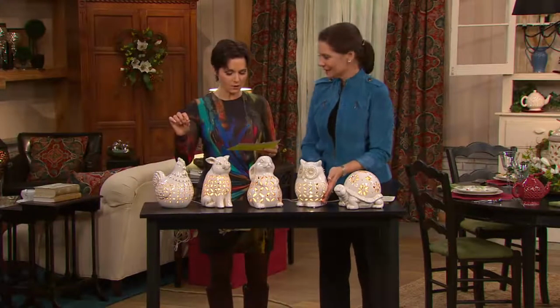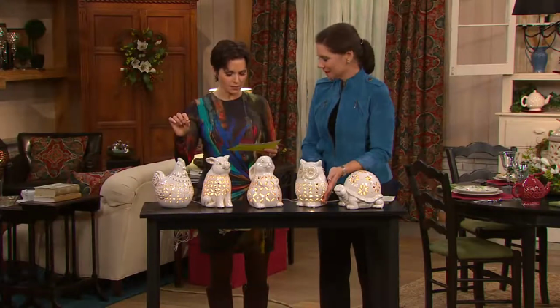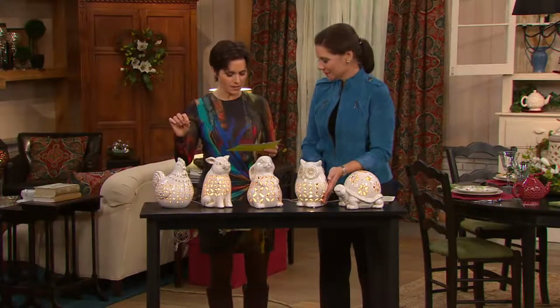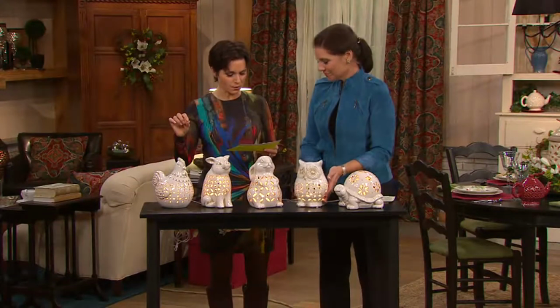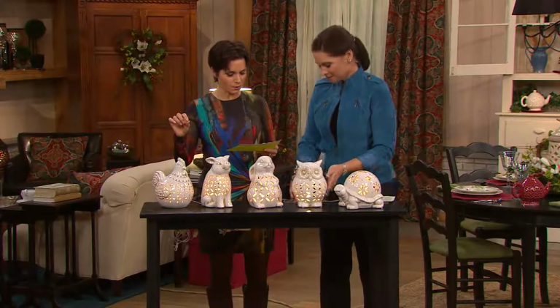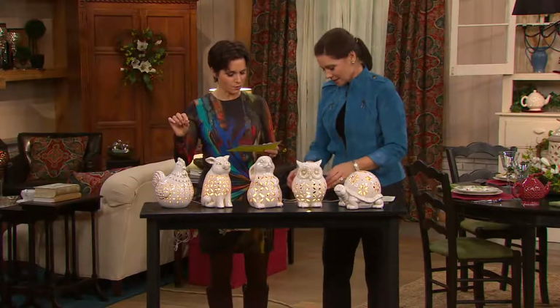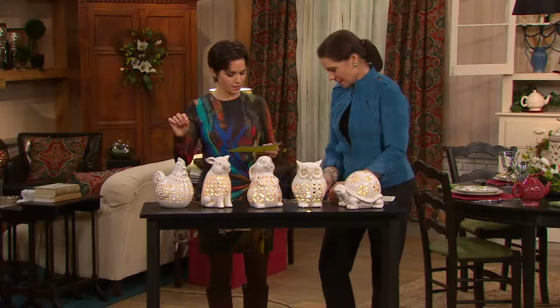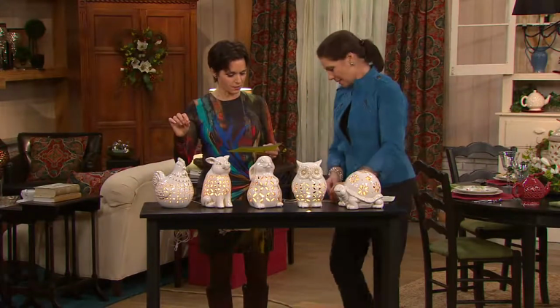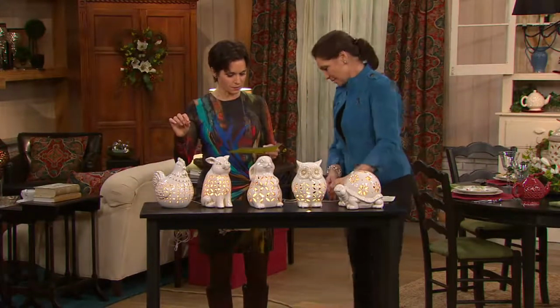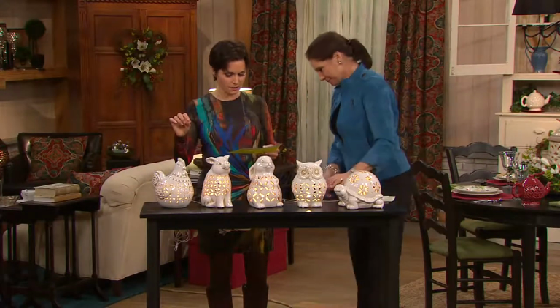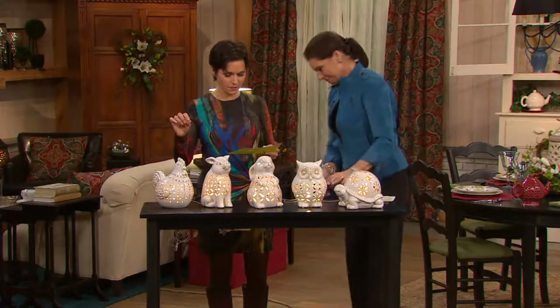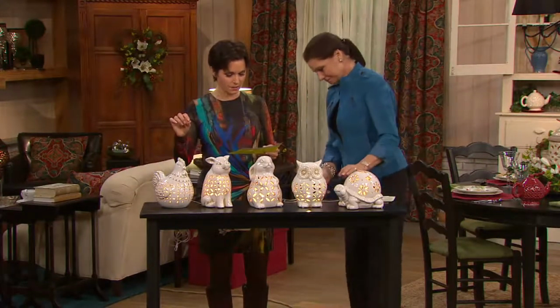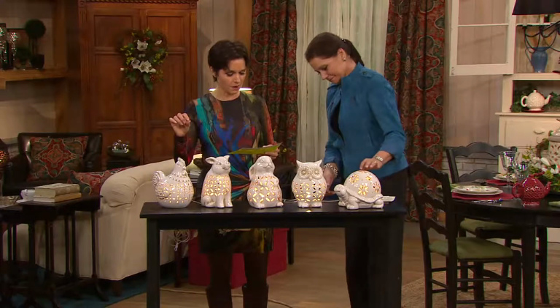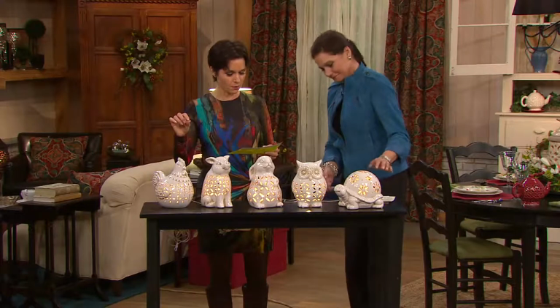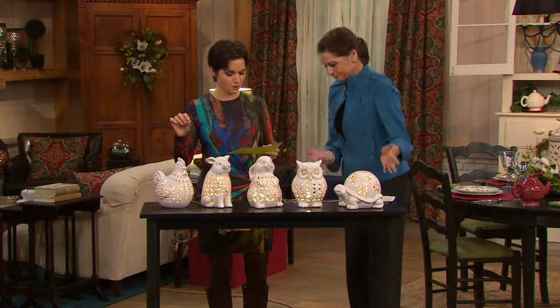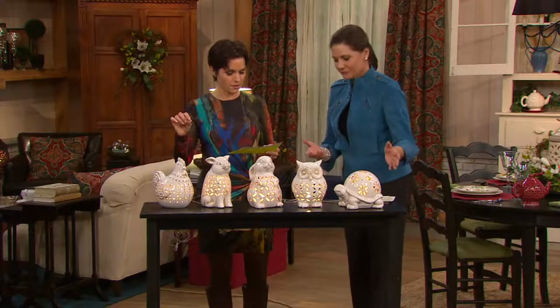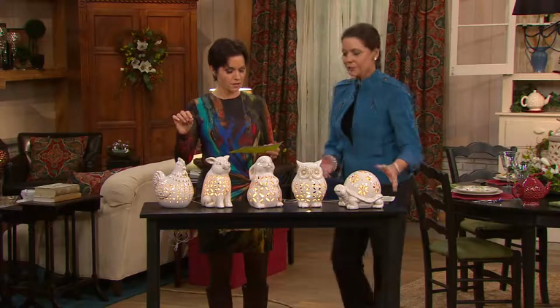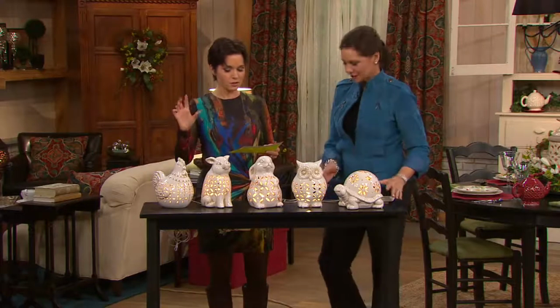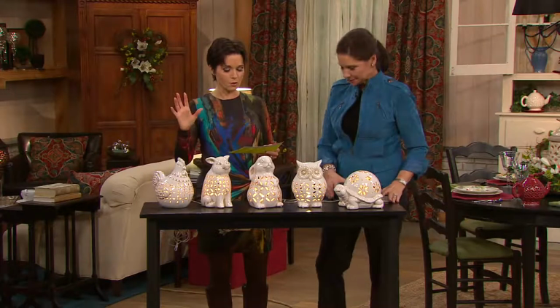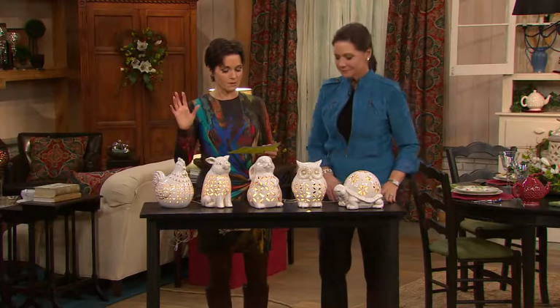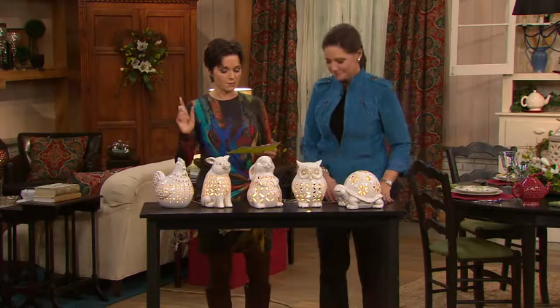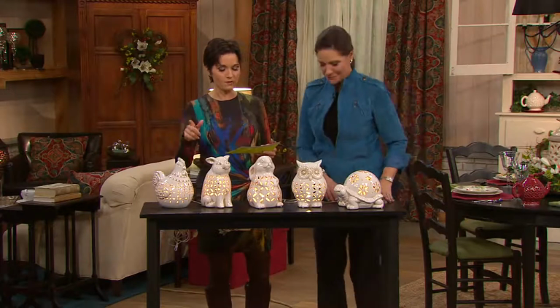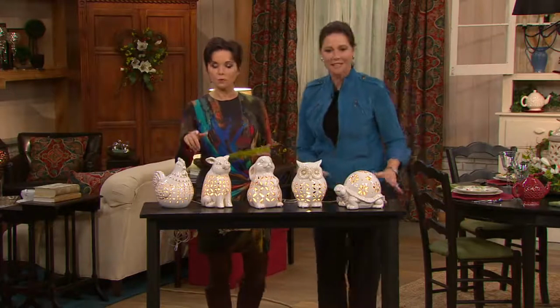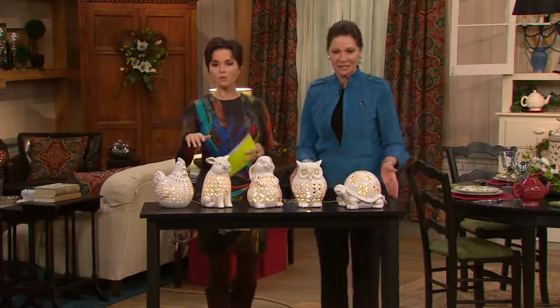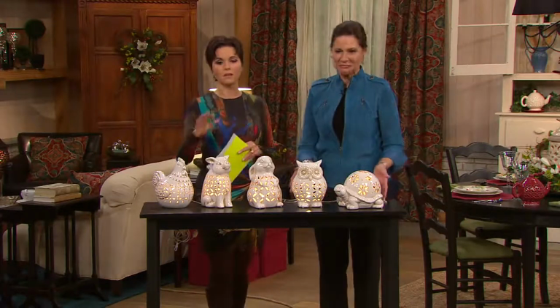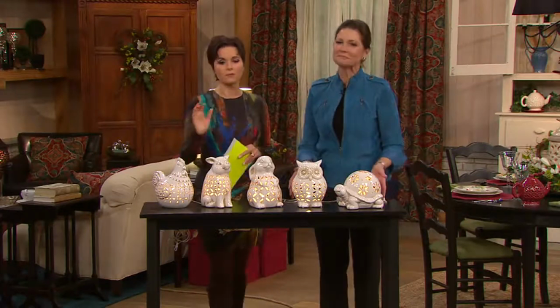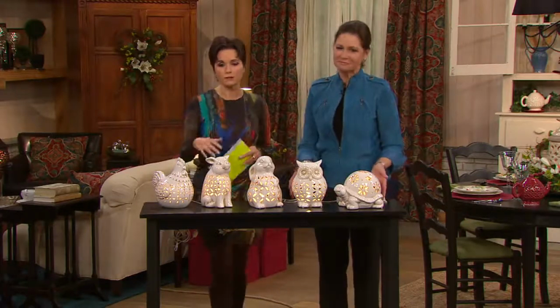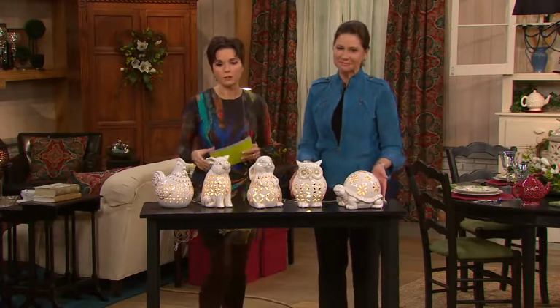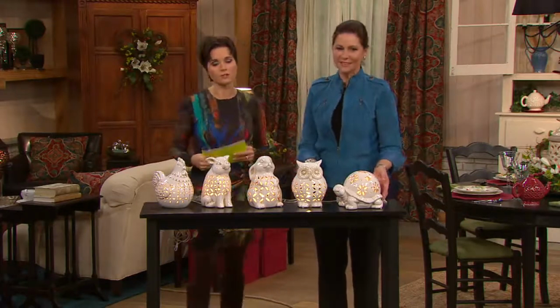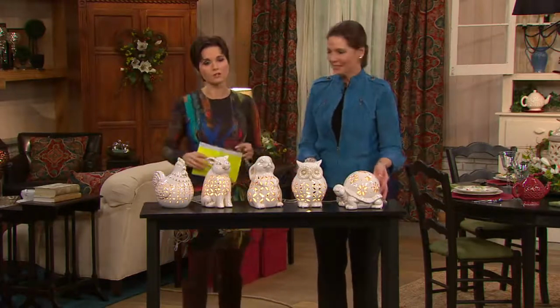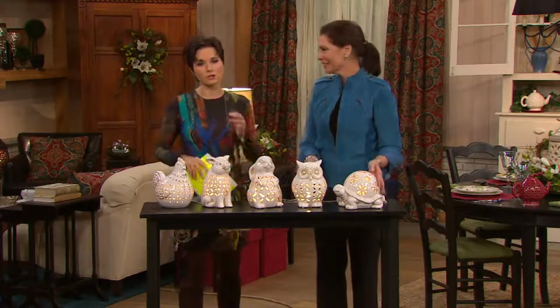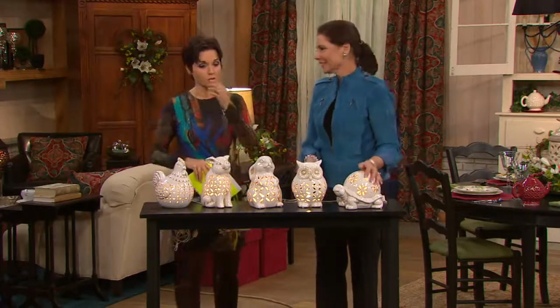They're plug-in and the cord is five feet. Perfect — the figurines are just so beautiful.